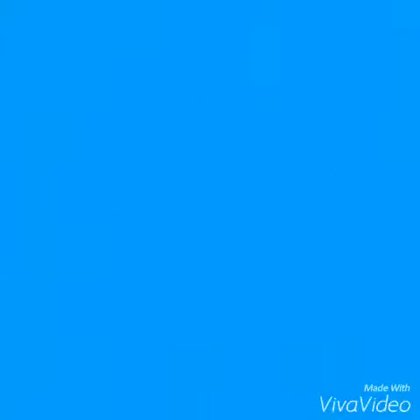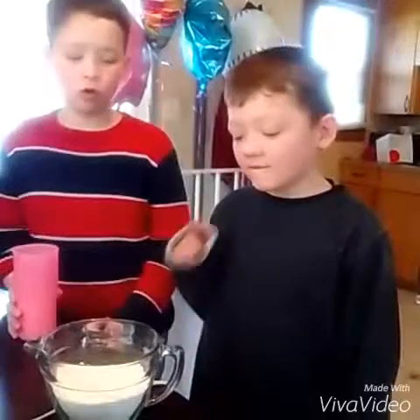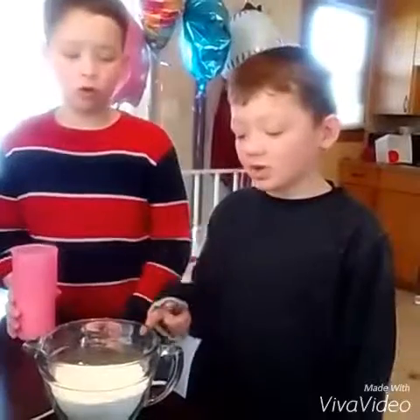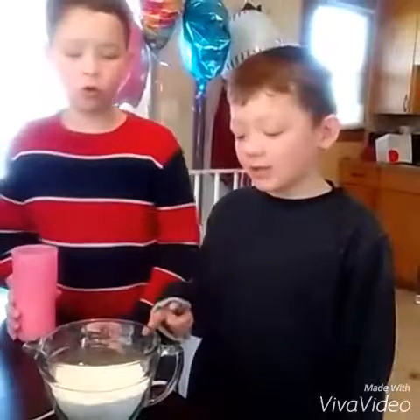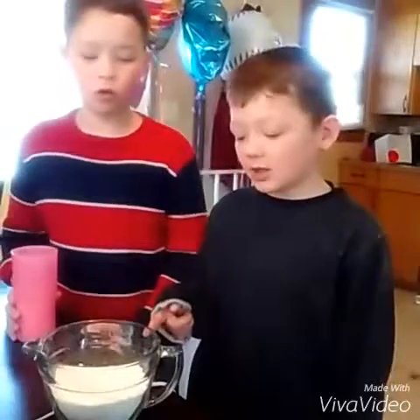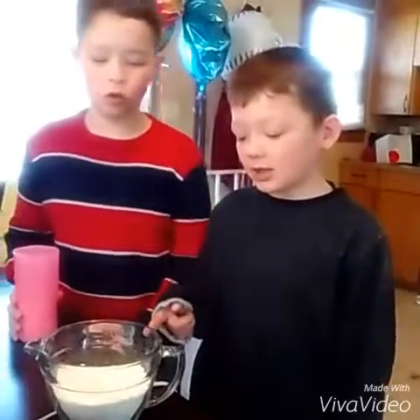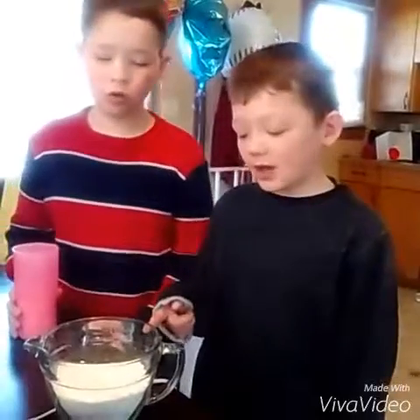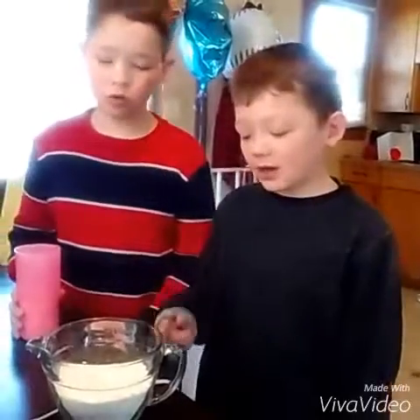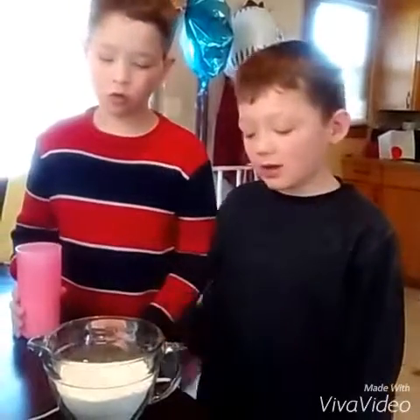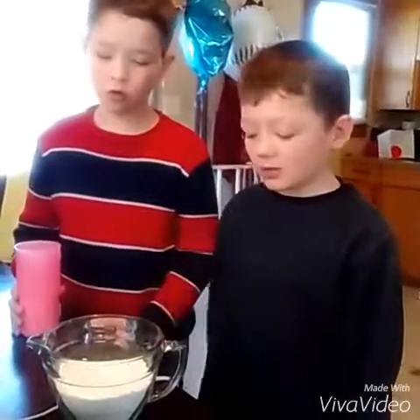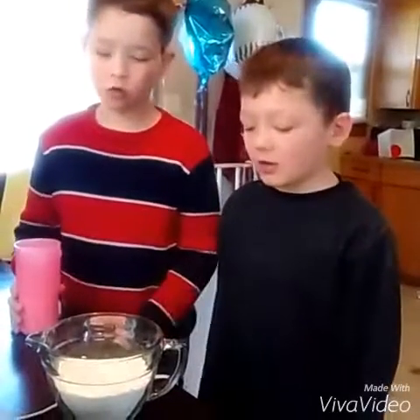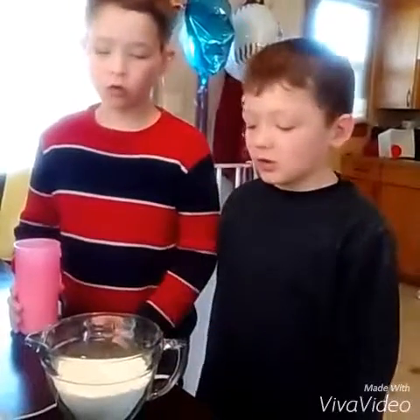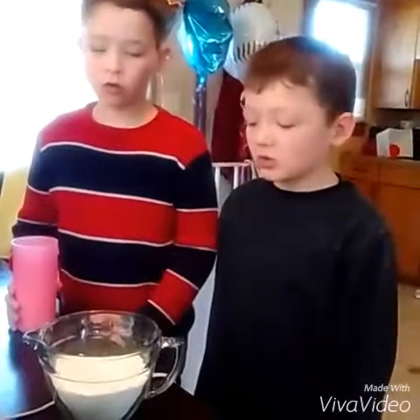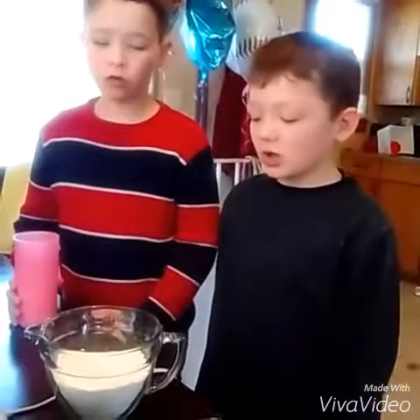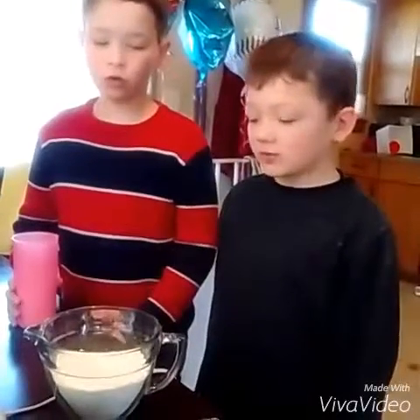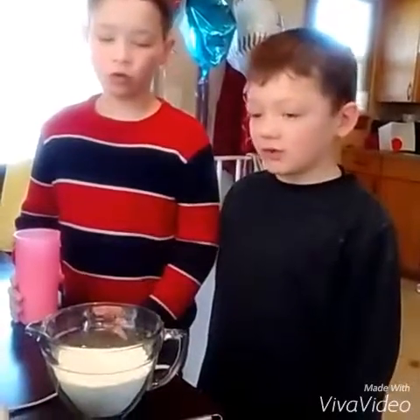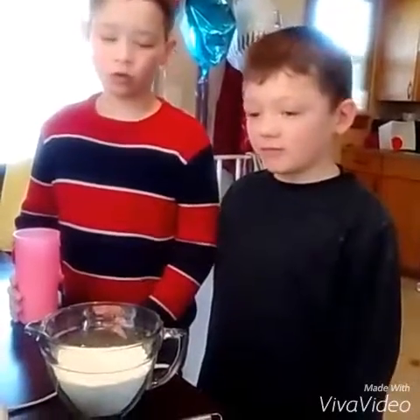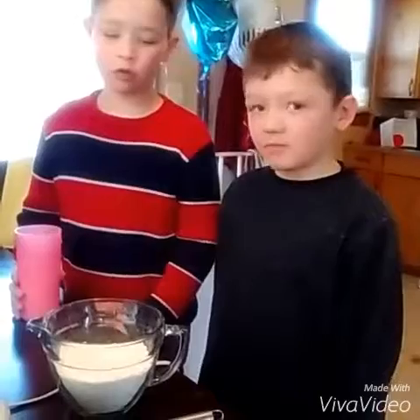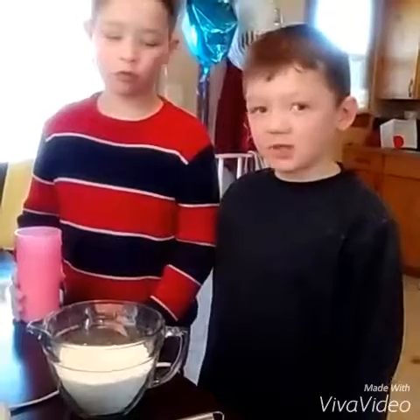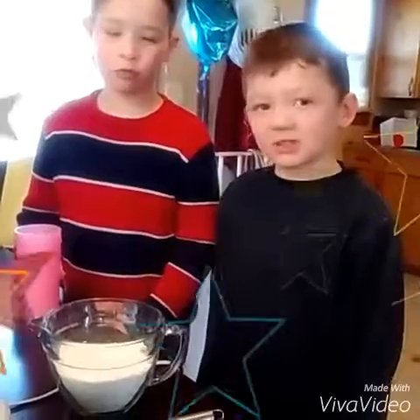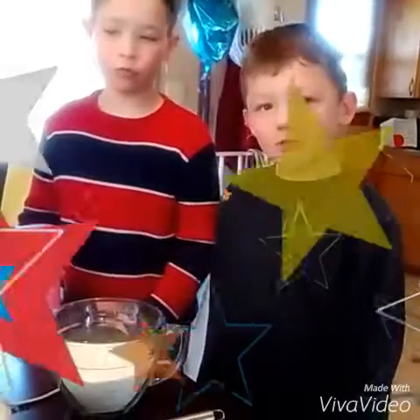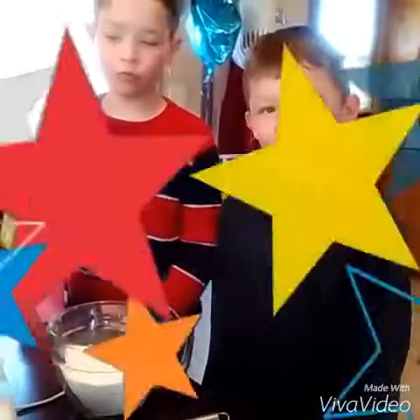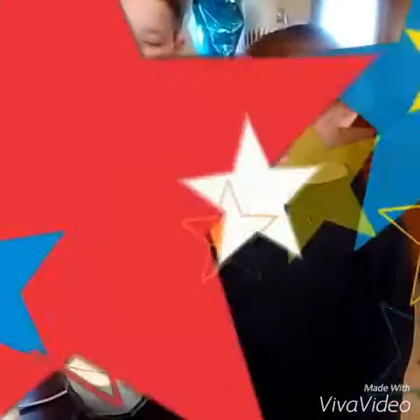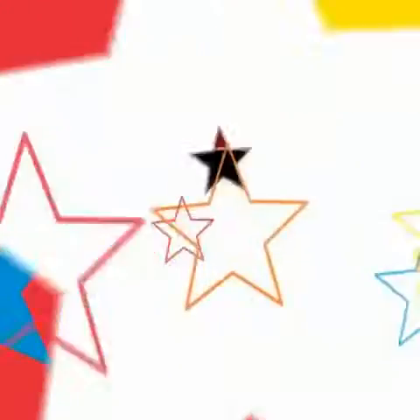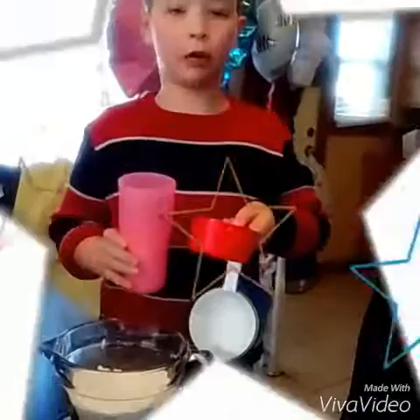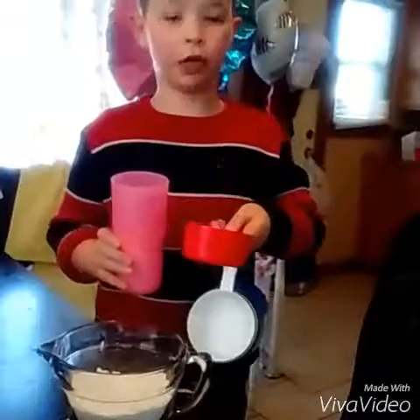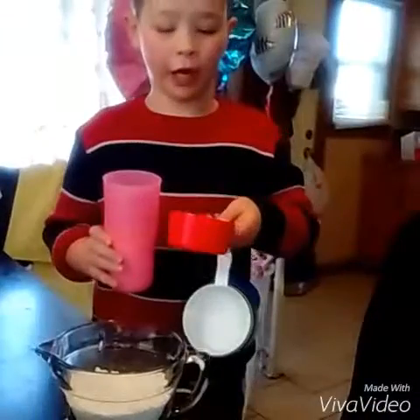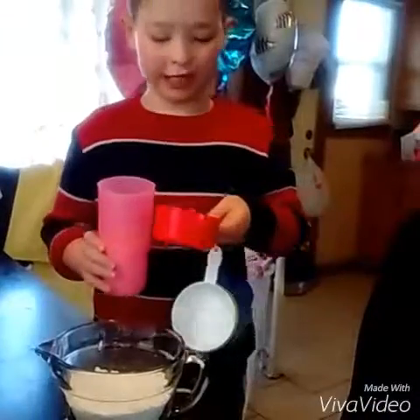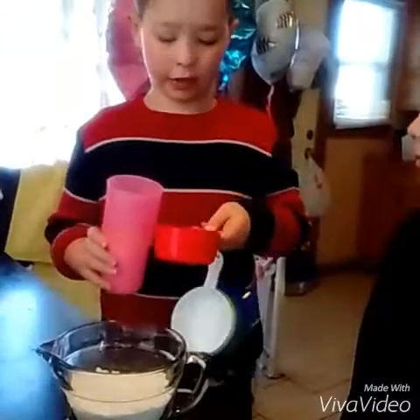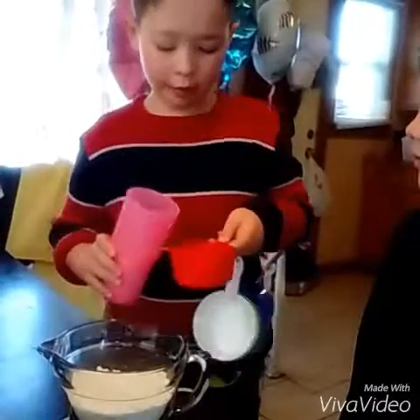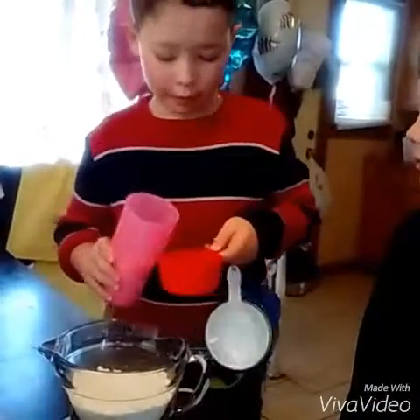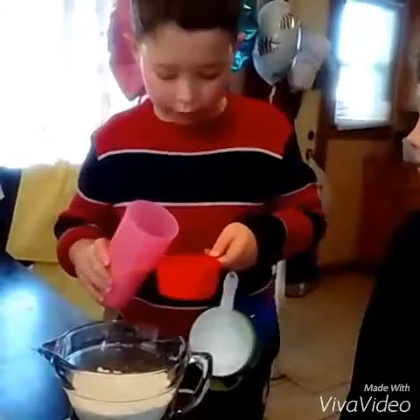First, I'm going to take two cups of Bisquick. Now we're going to add in a cup of milk.